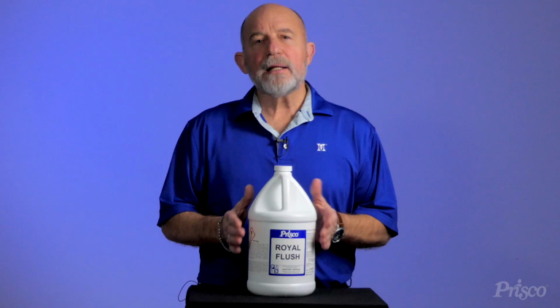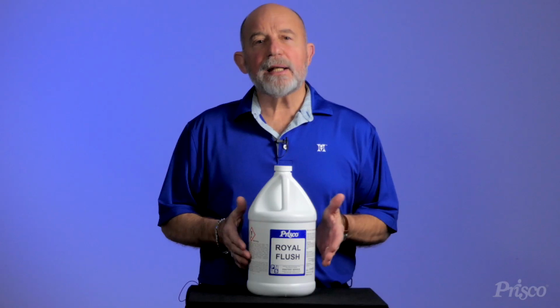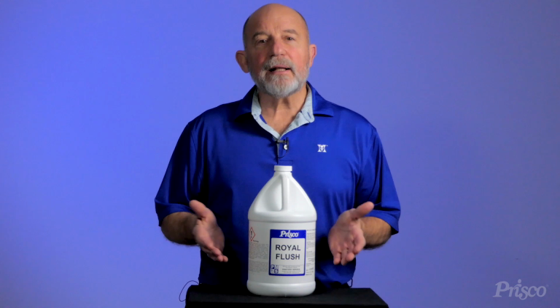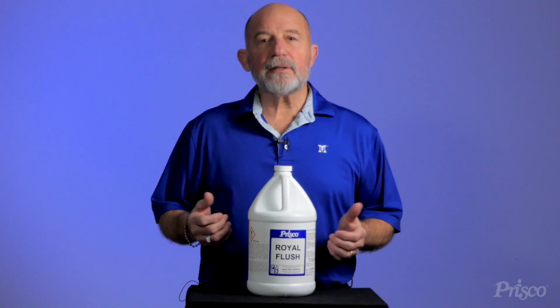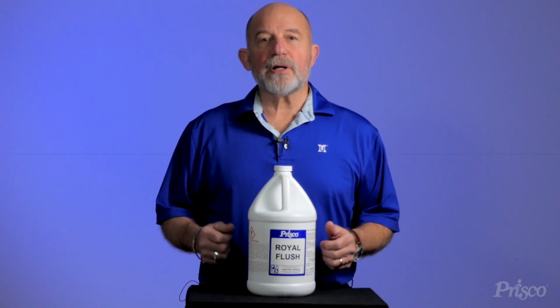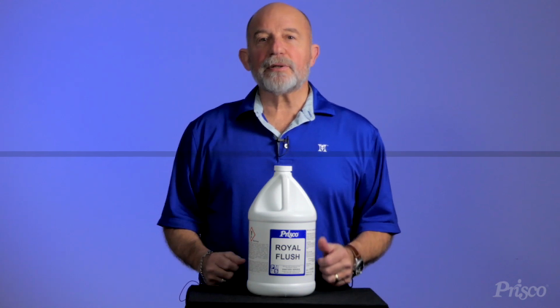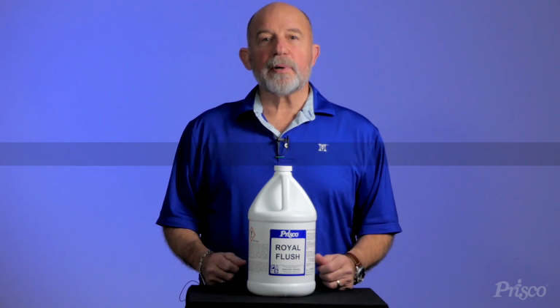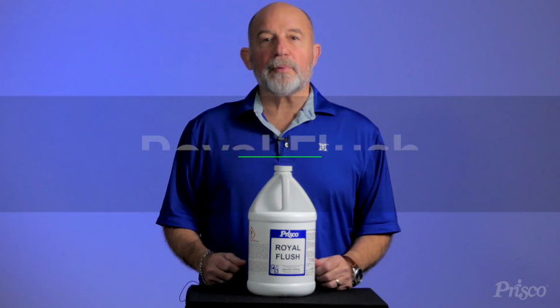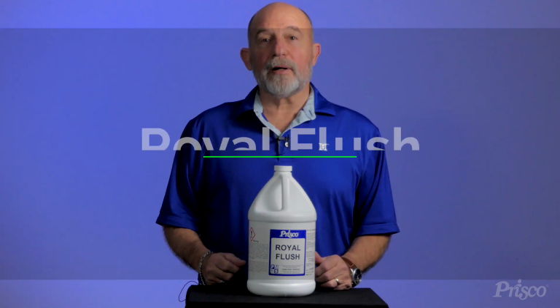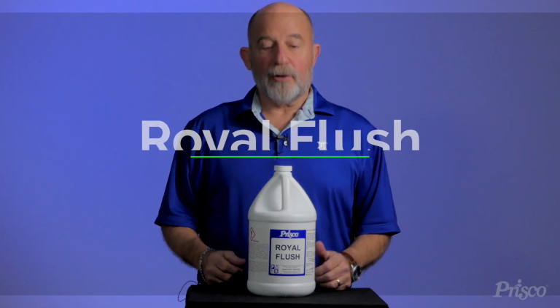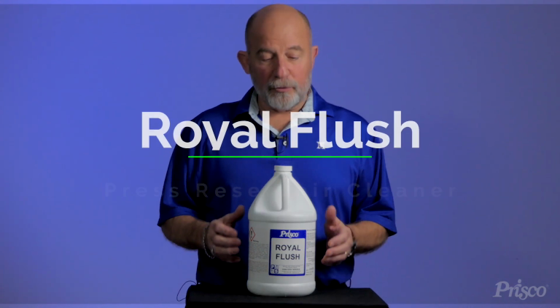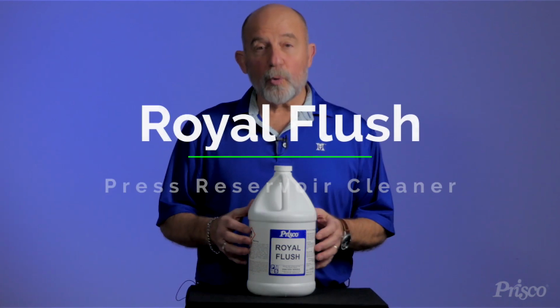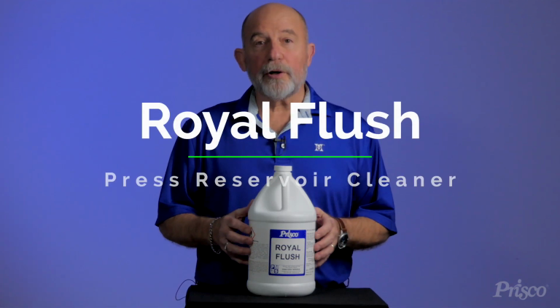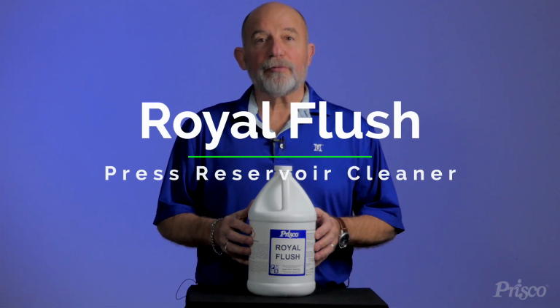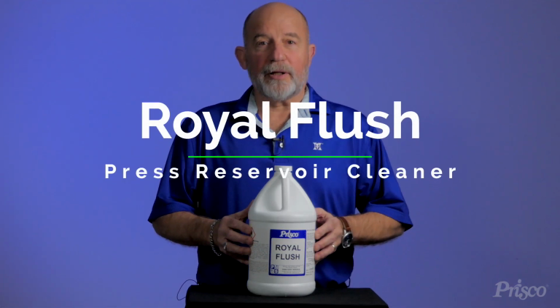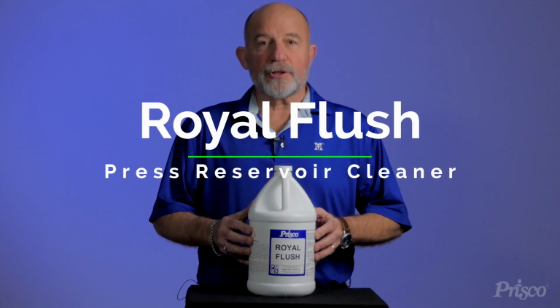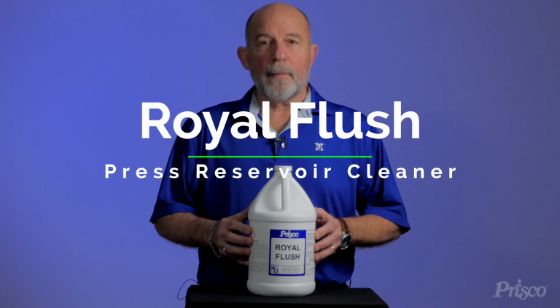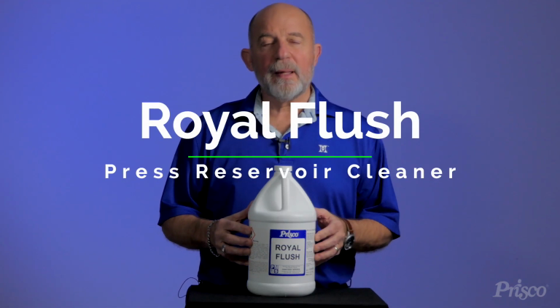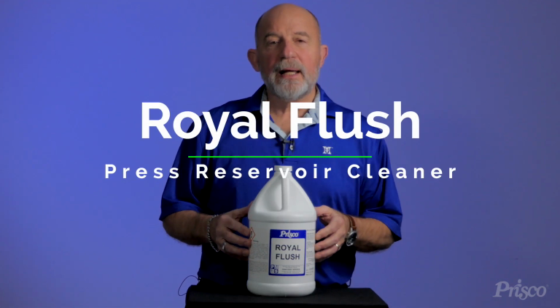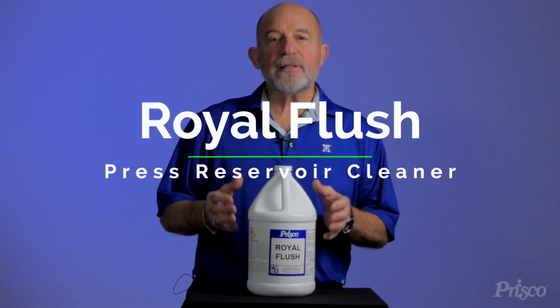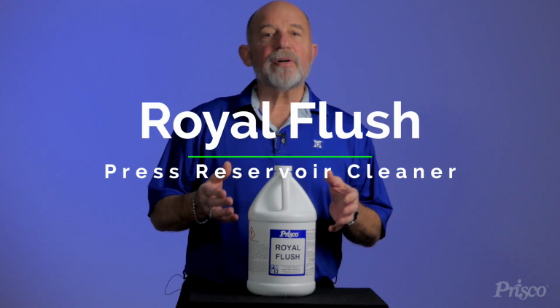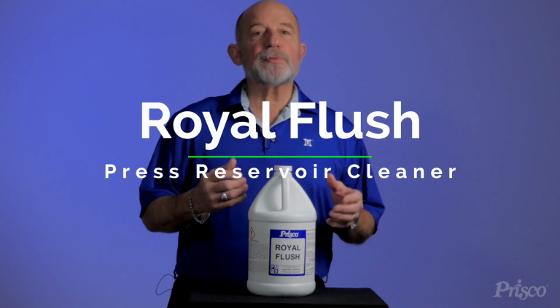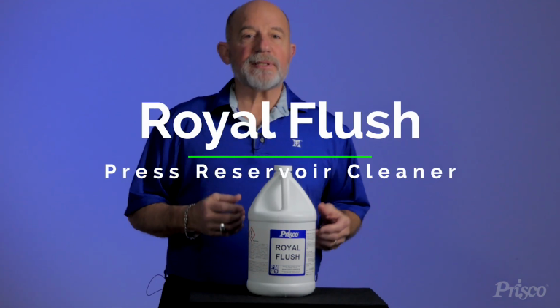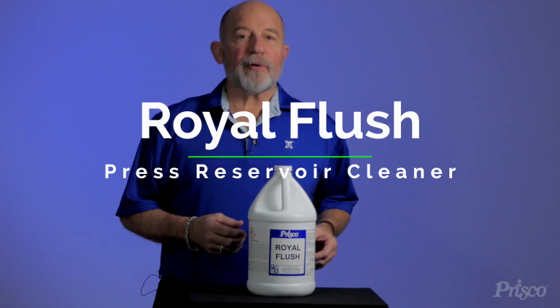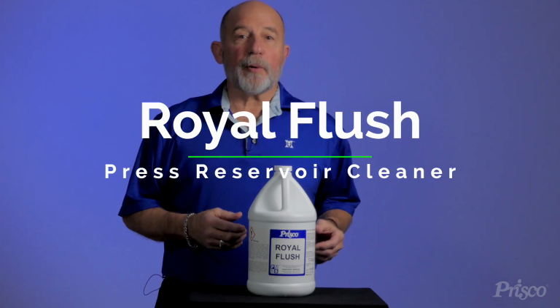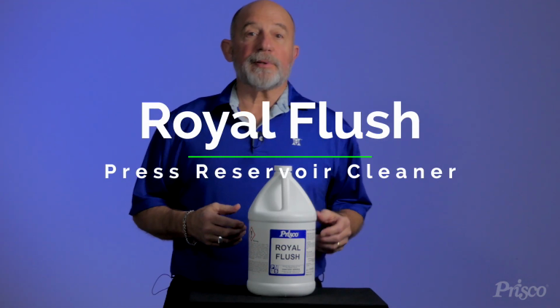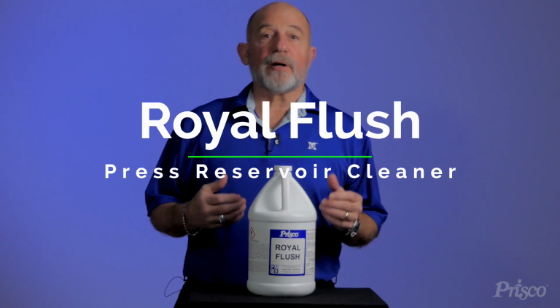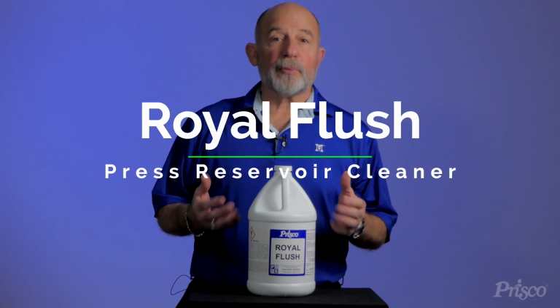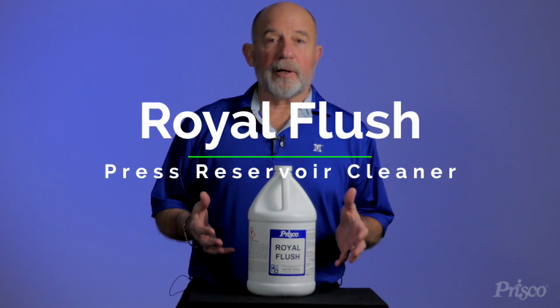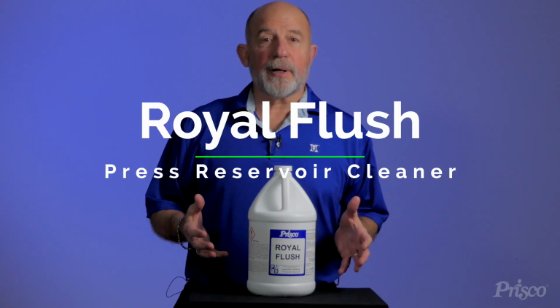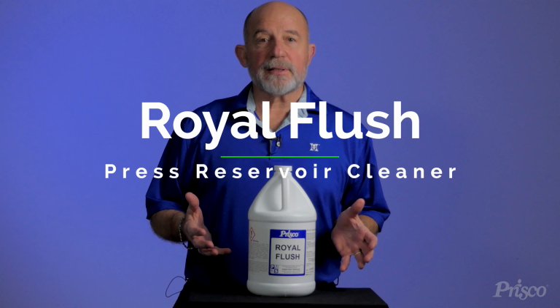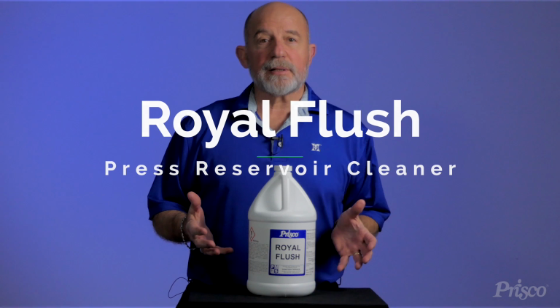Today I'd like to talk to you about a product called Royal Flush. It has a very specific purpose in our printing process.